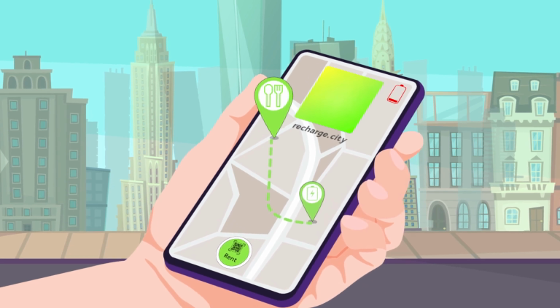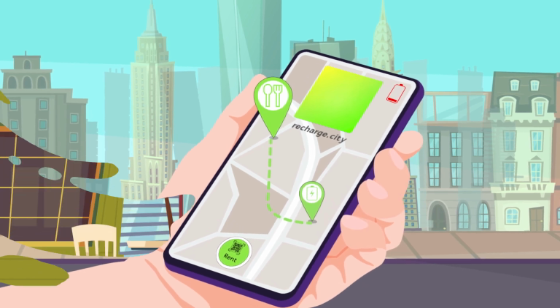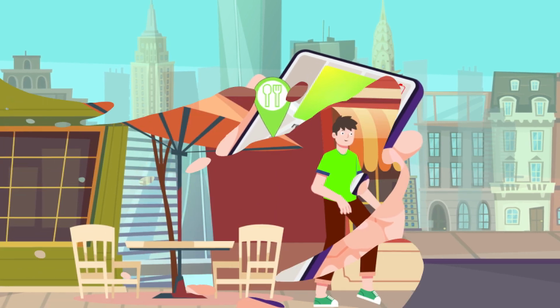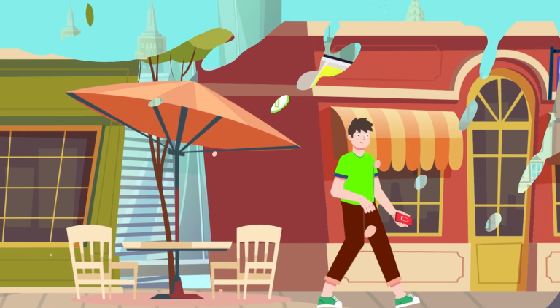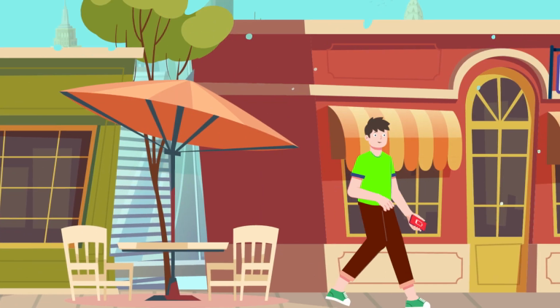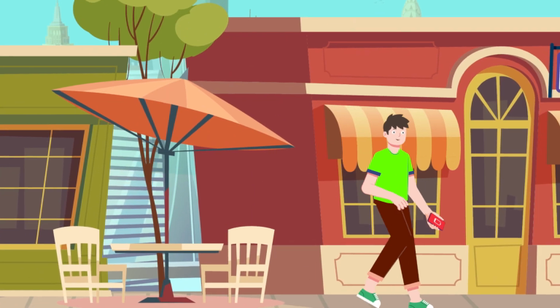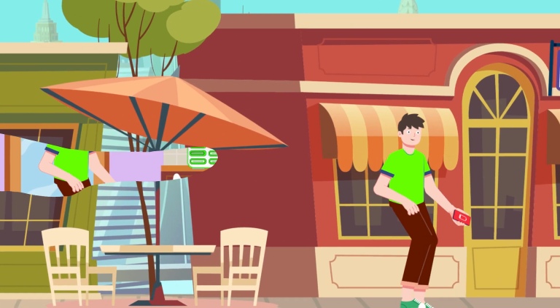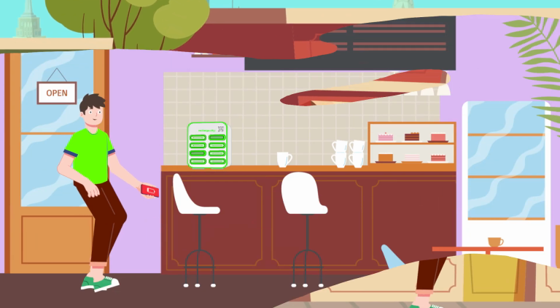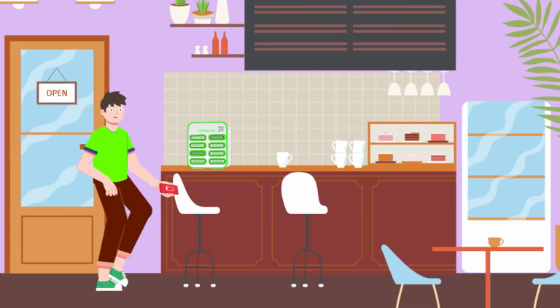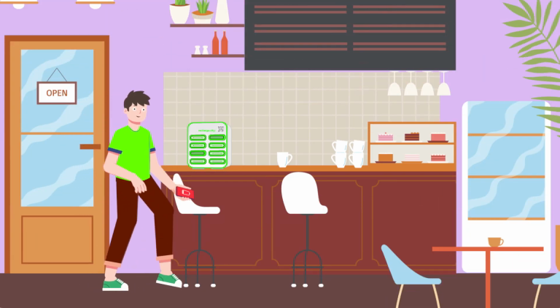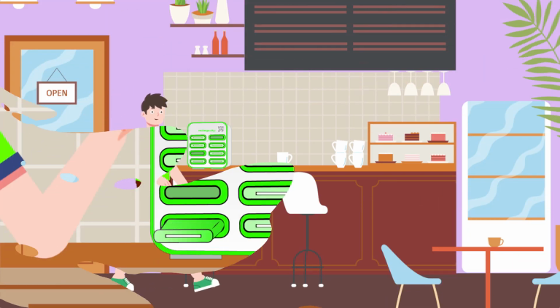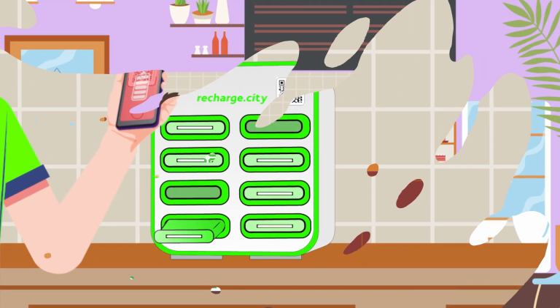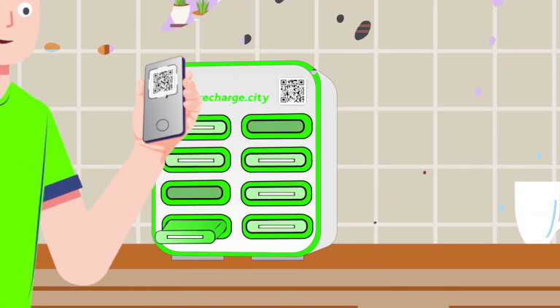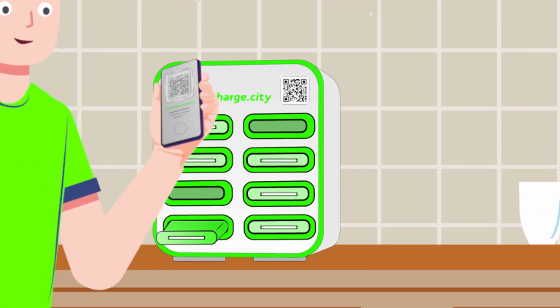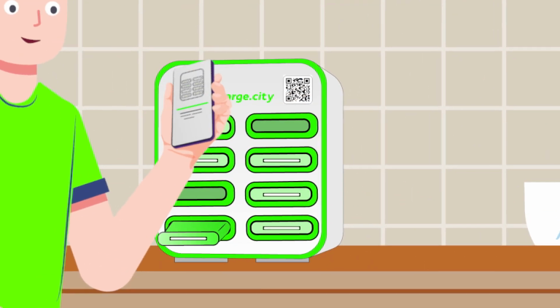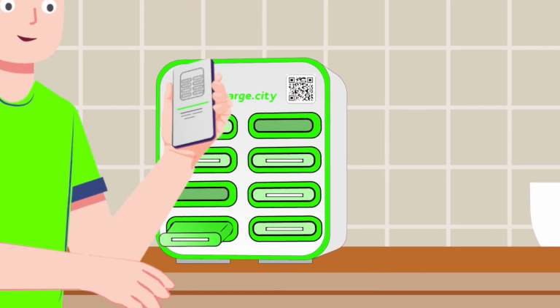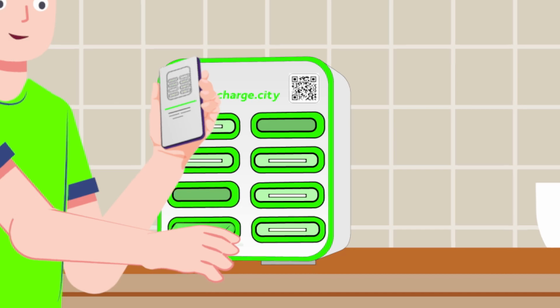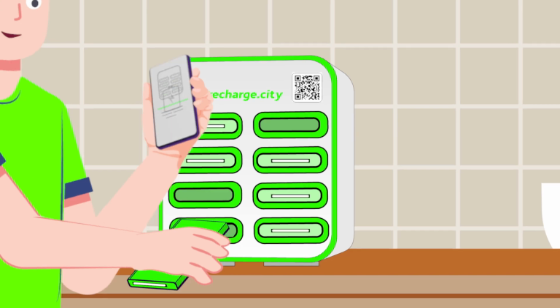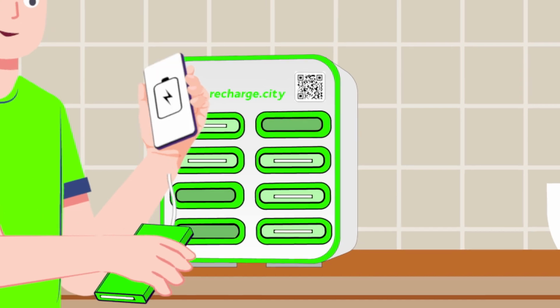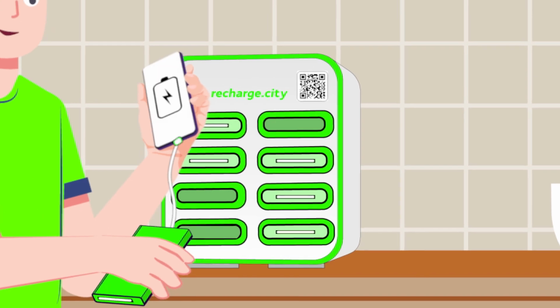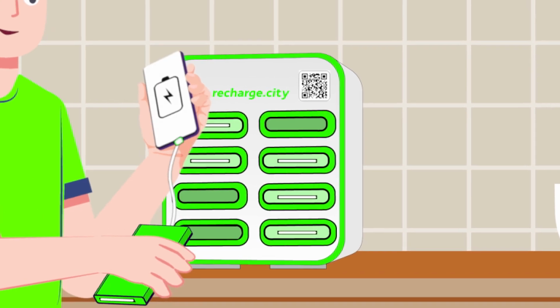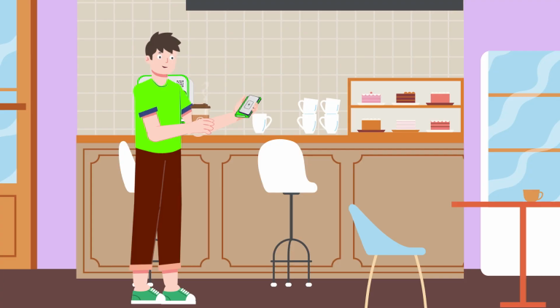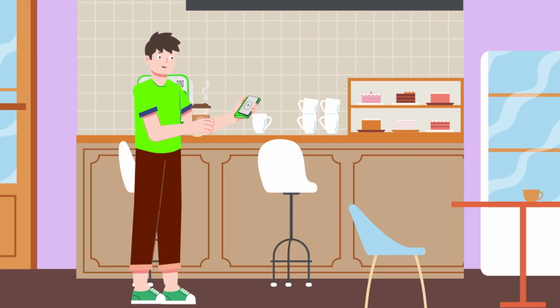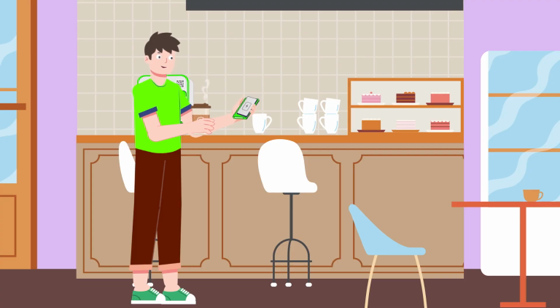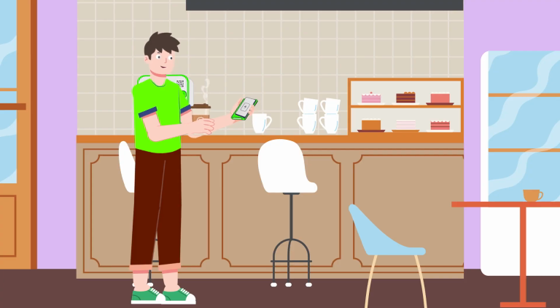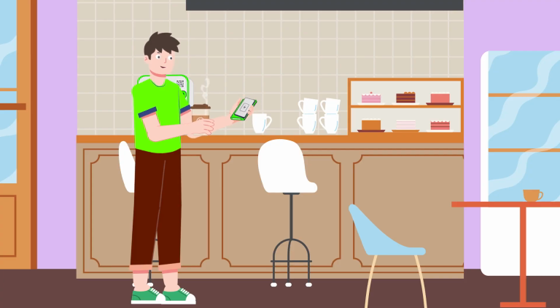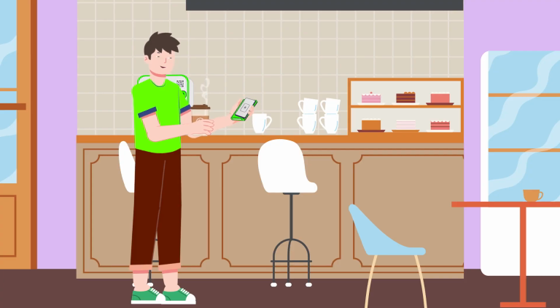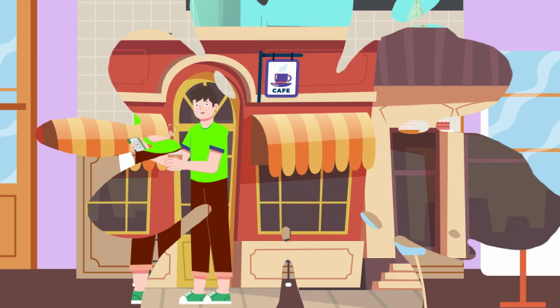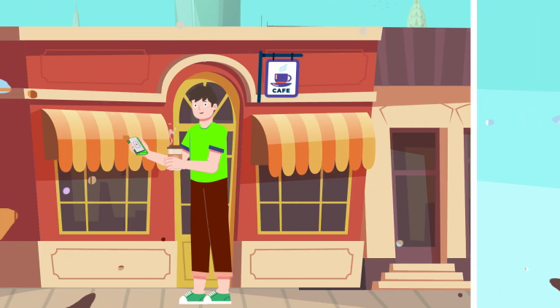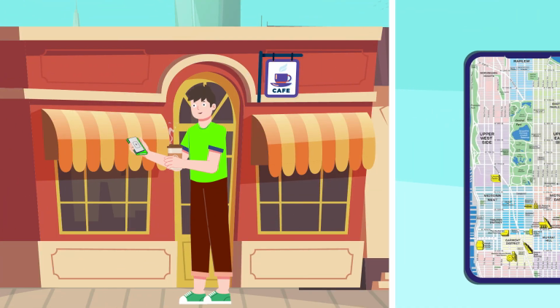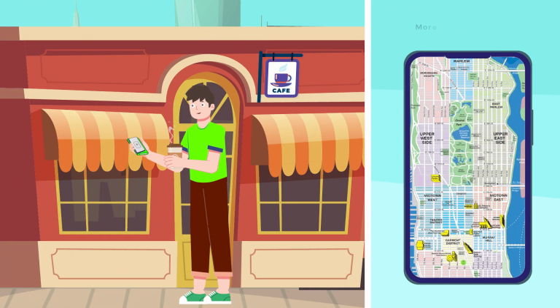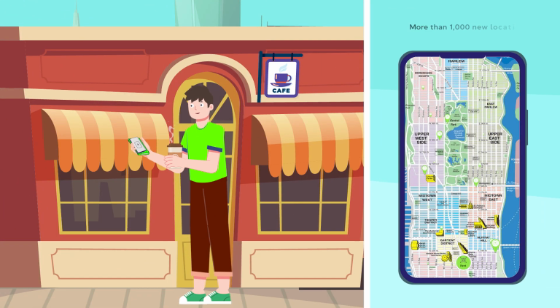It works very simply. Find the nearest establishment in the app, scan the QR code on the station, and take the power bank. You can return it anywhere.